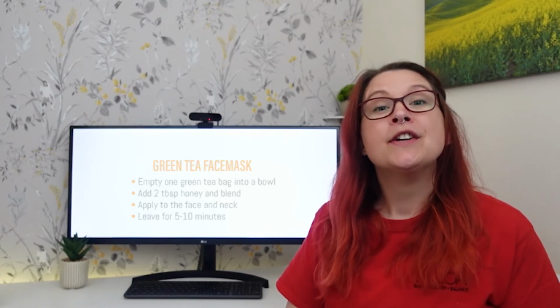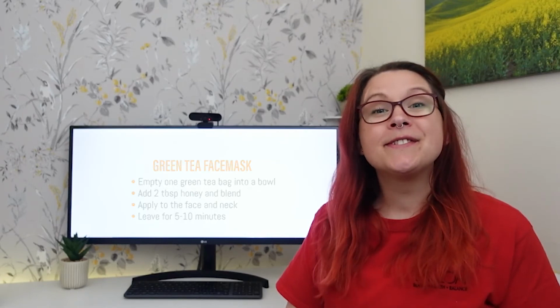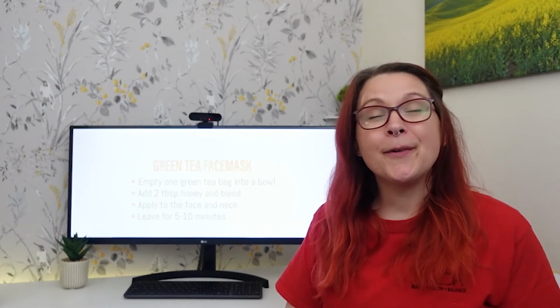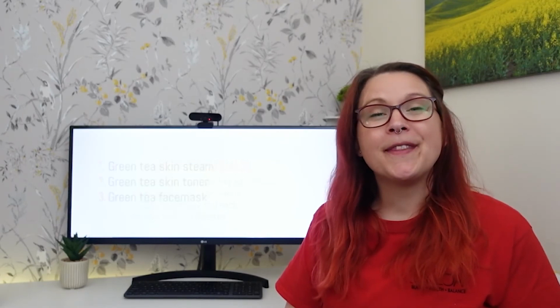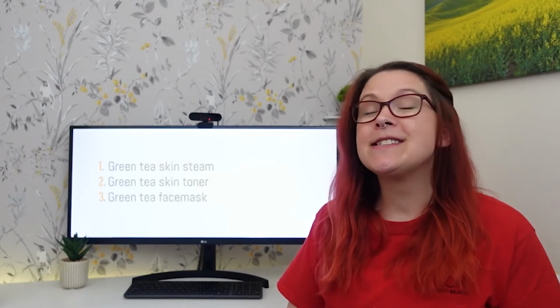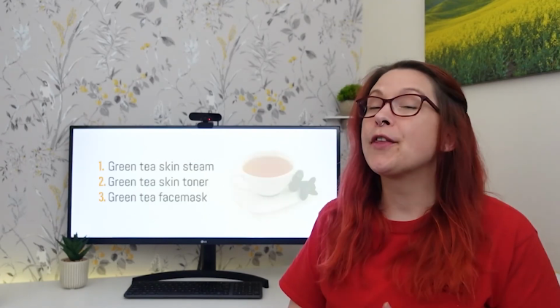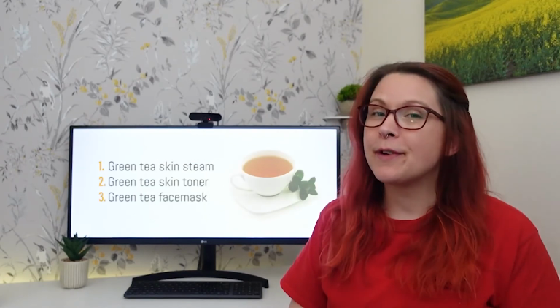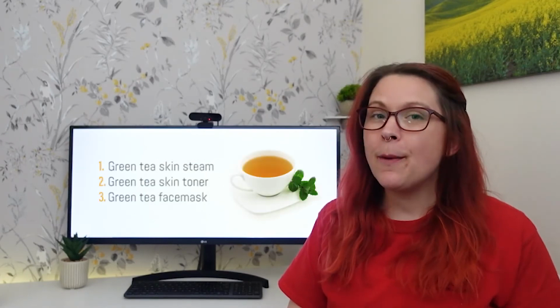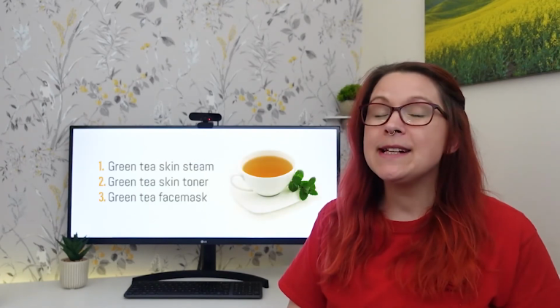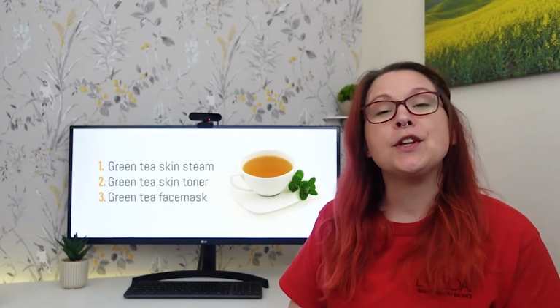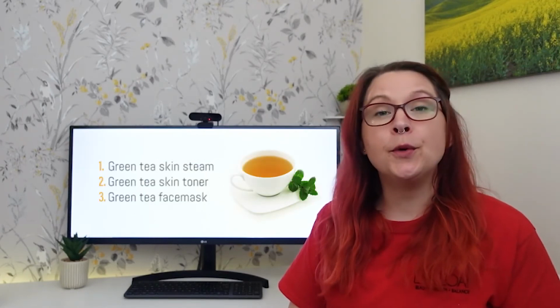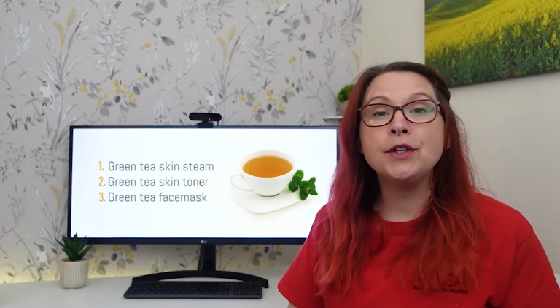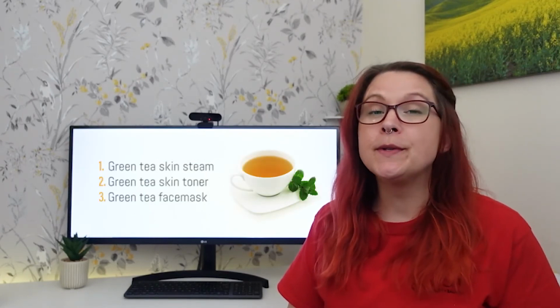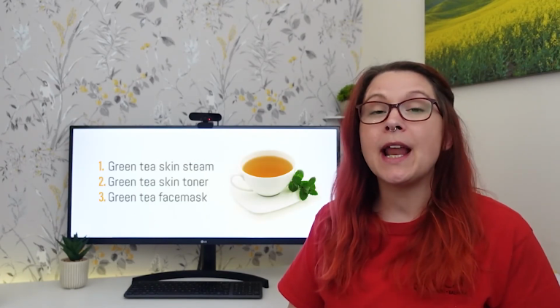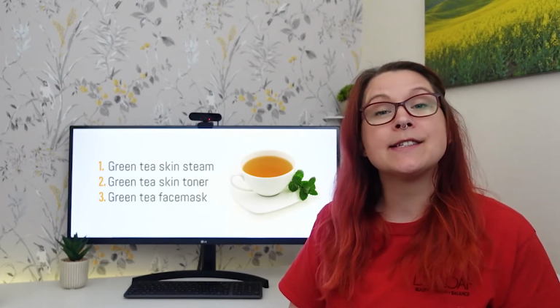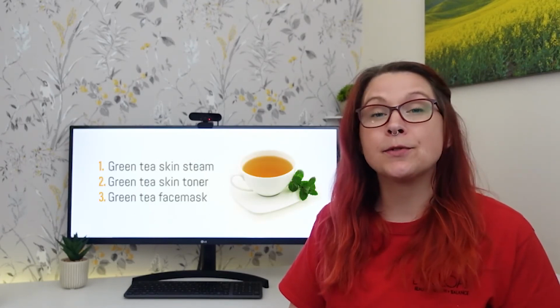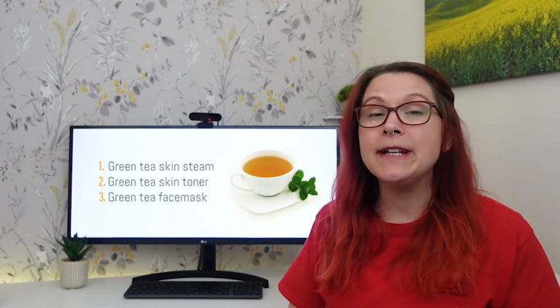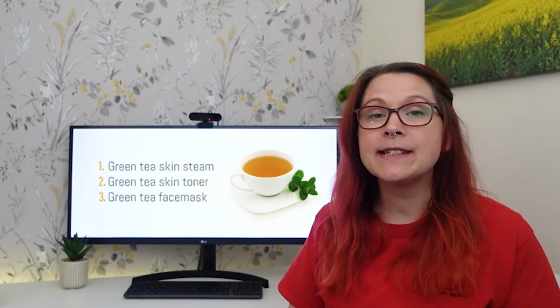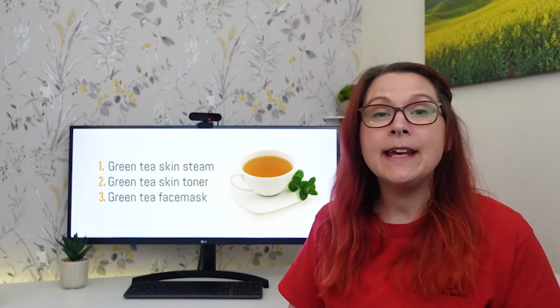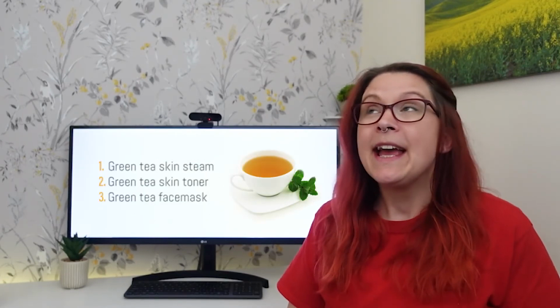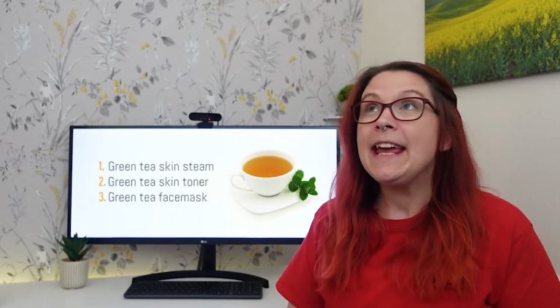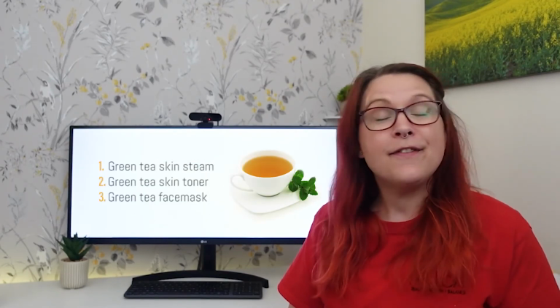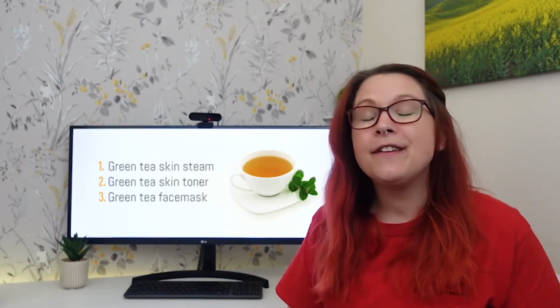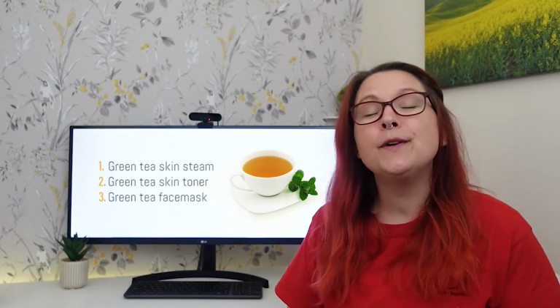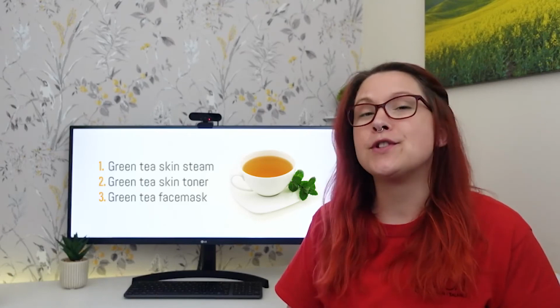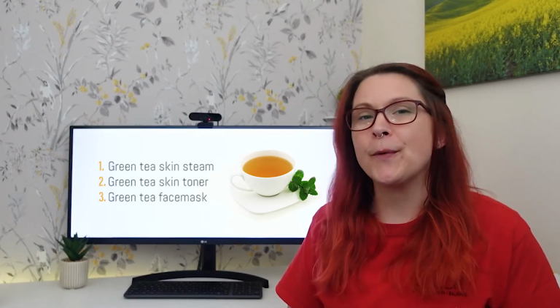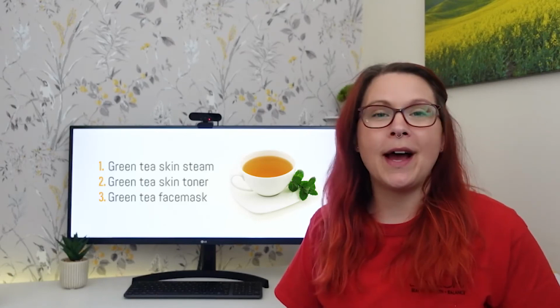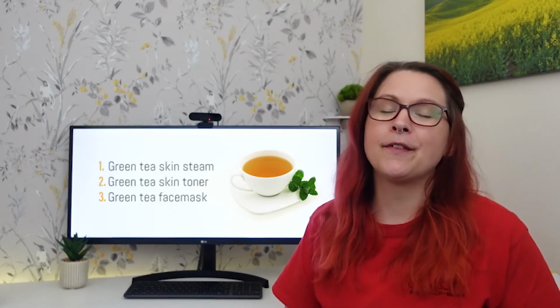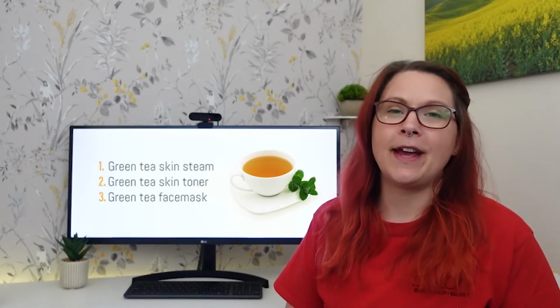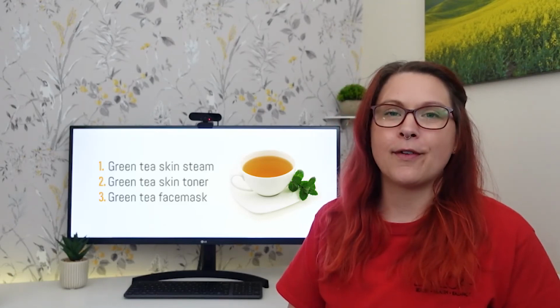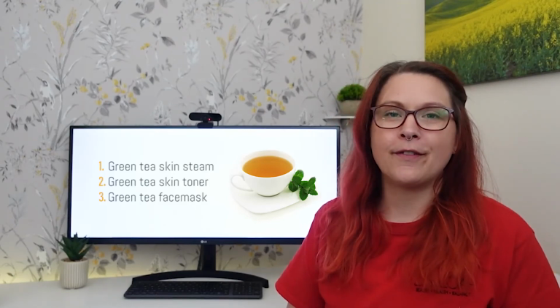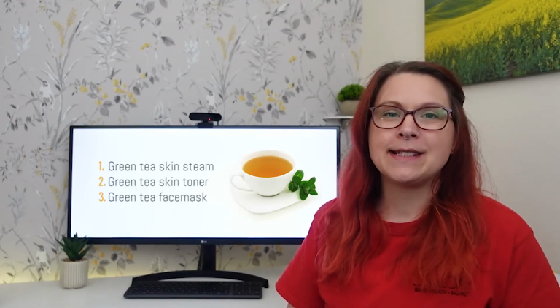So these are three ways that you can utilize green tea even if you don't like the flavor of it.